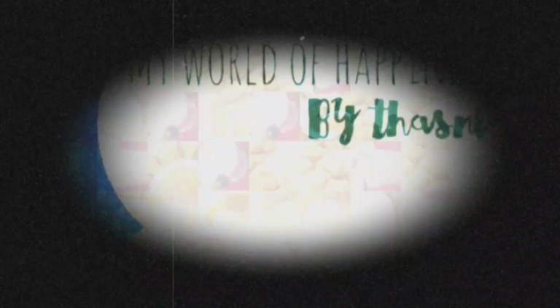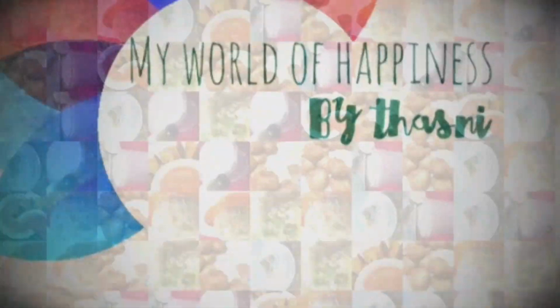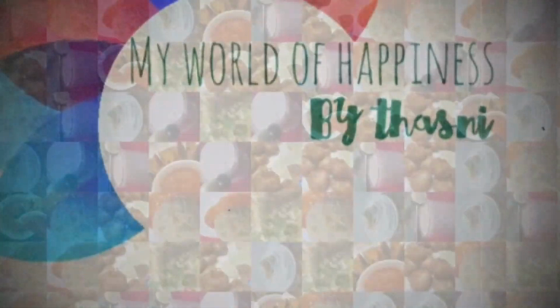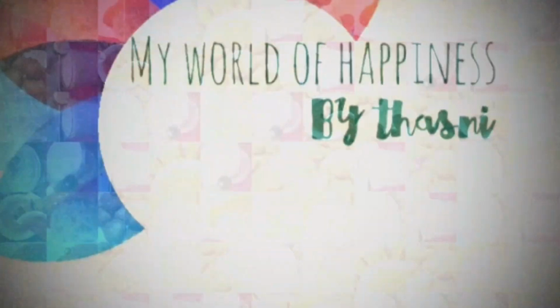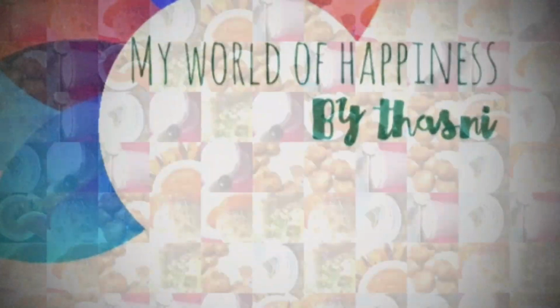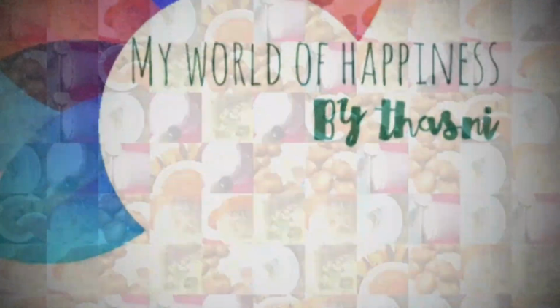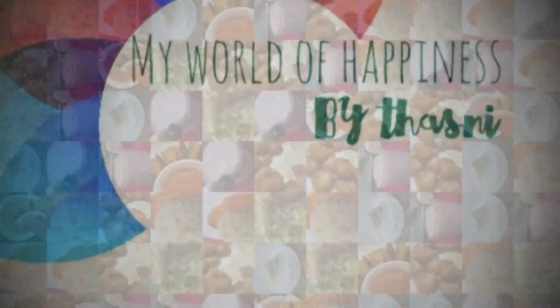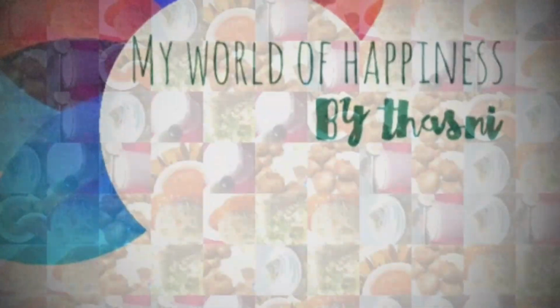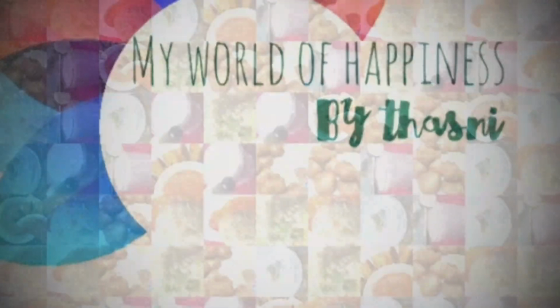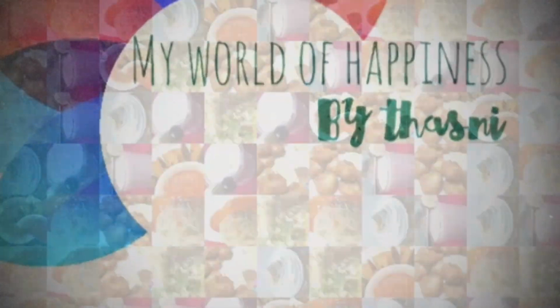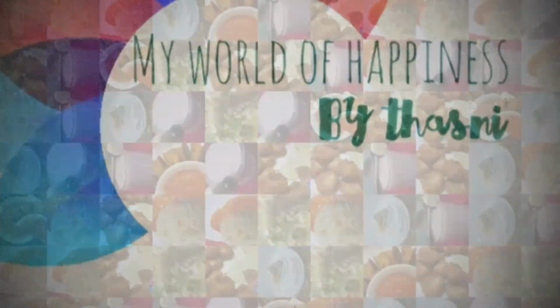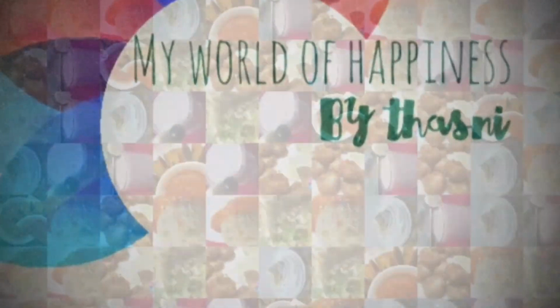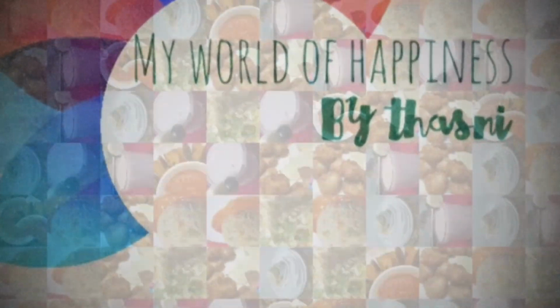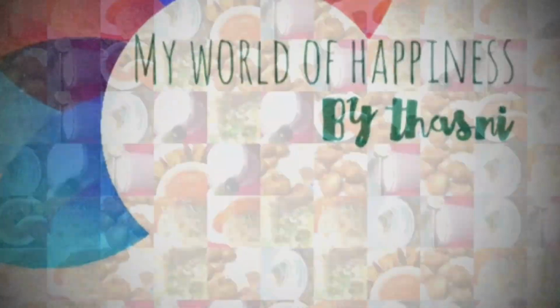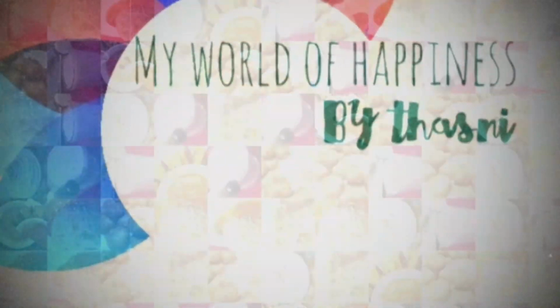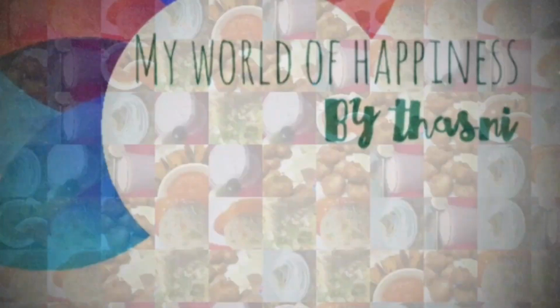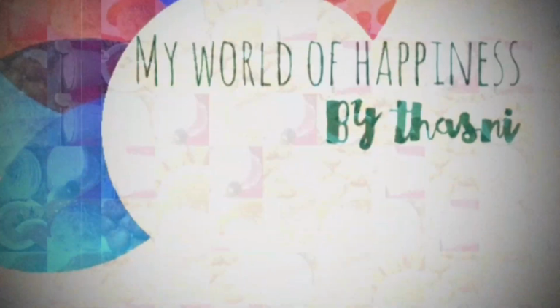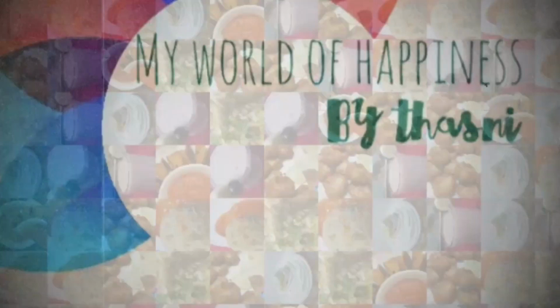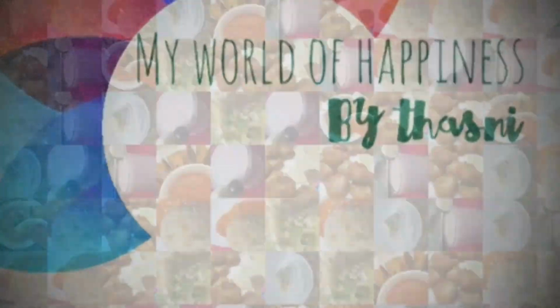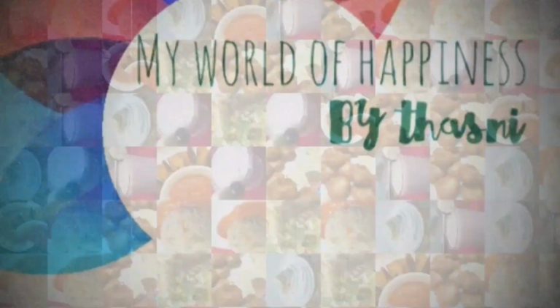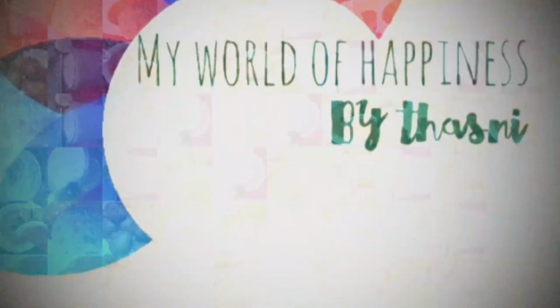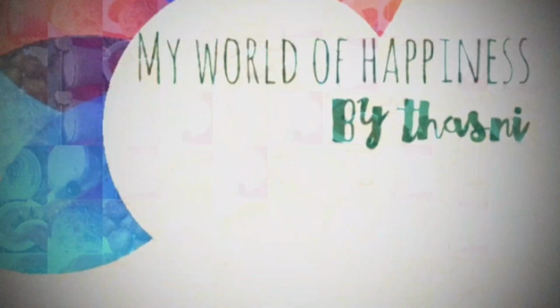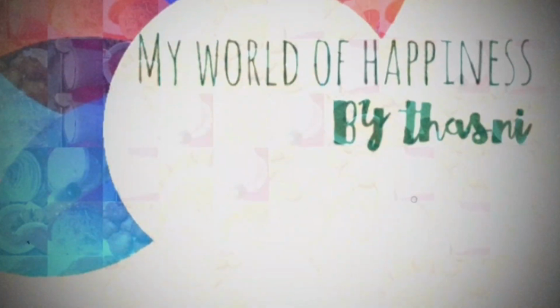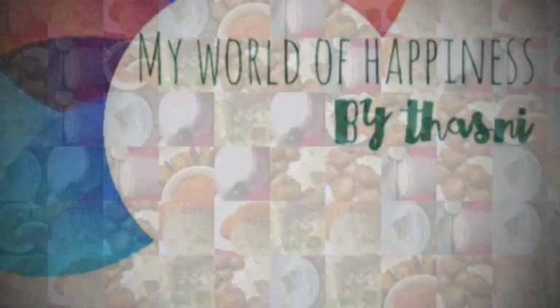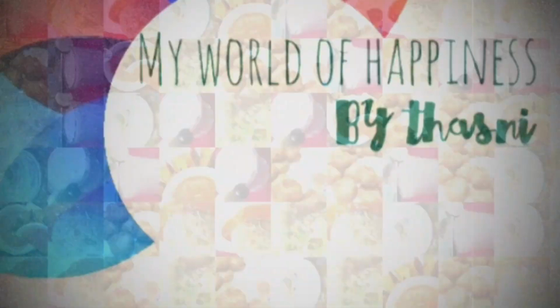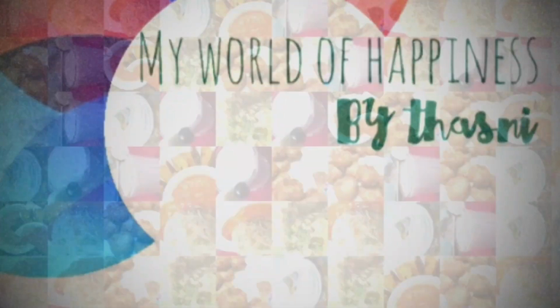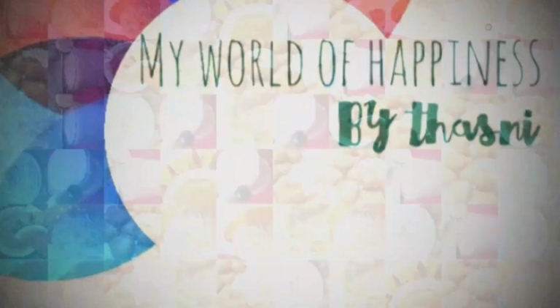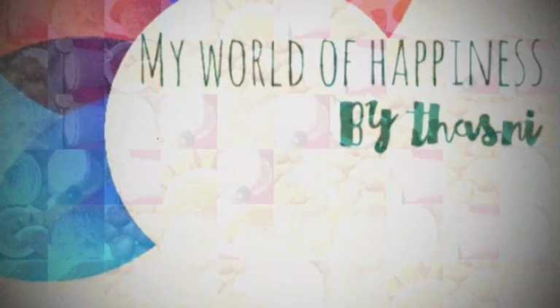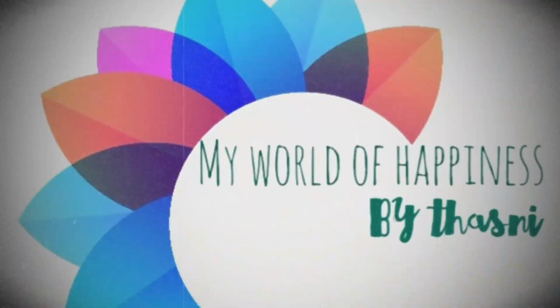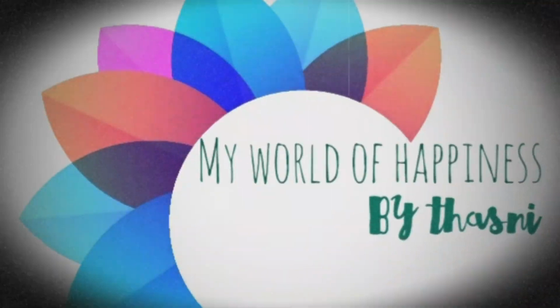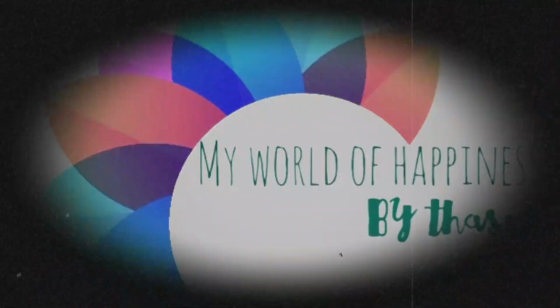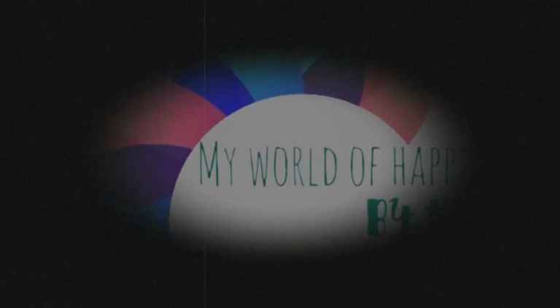Hello, Assalamualaikum! Welcome back! Today, I will show you a recipe video.